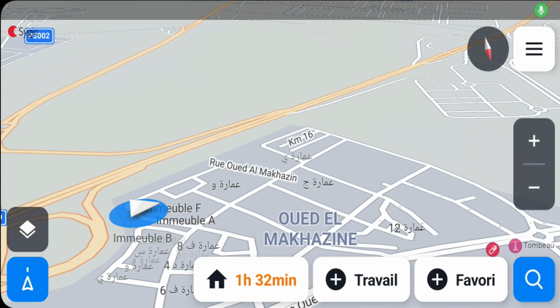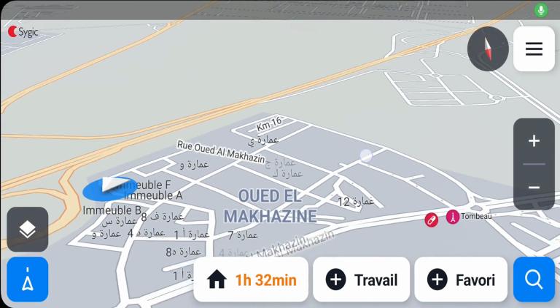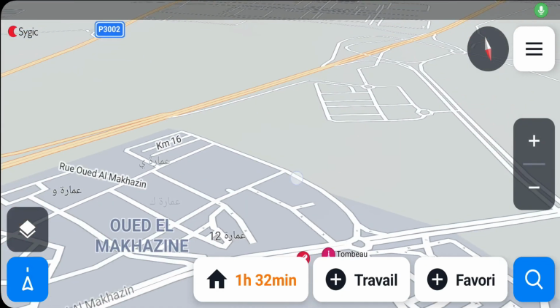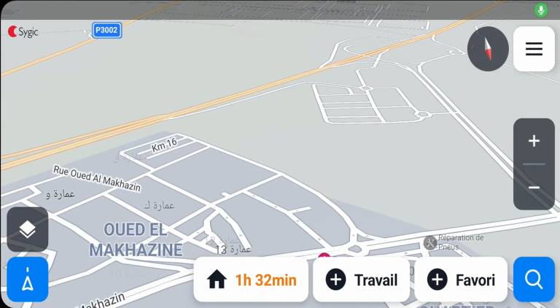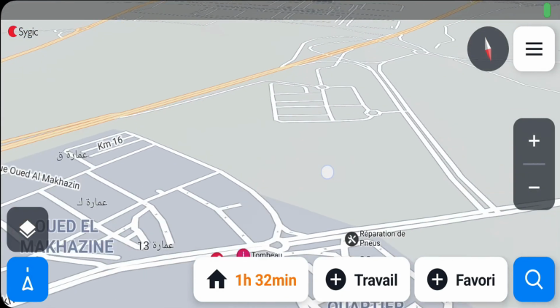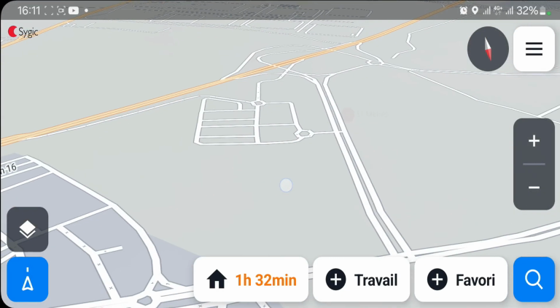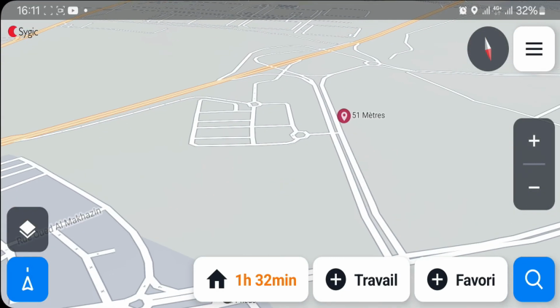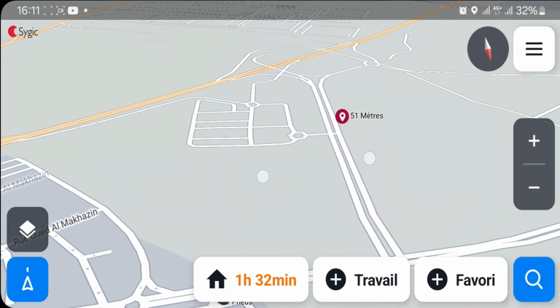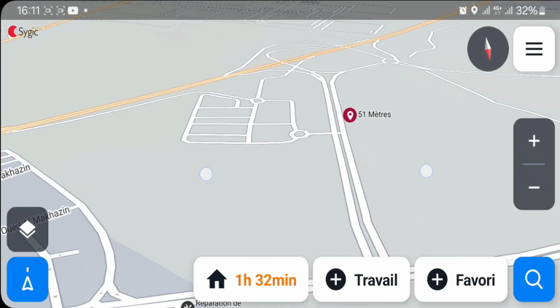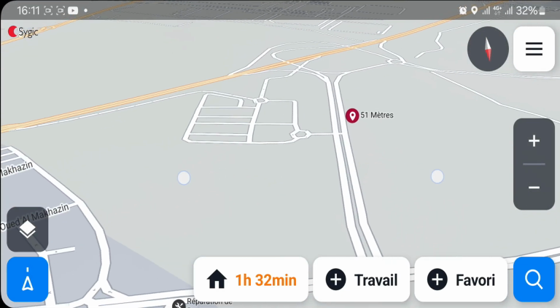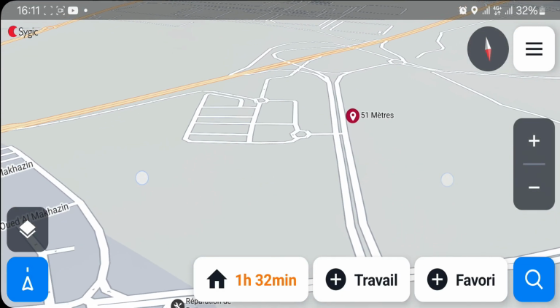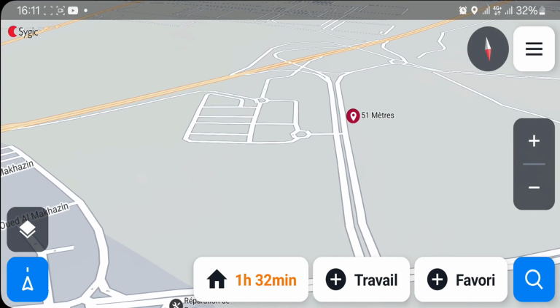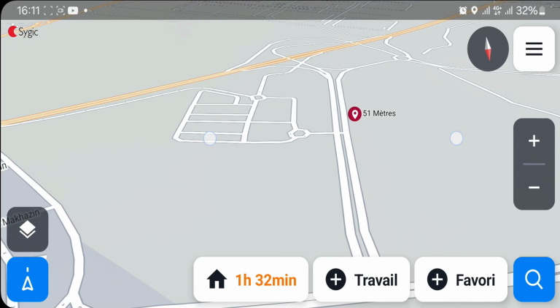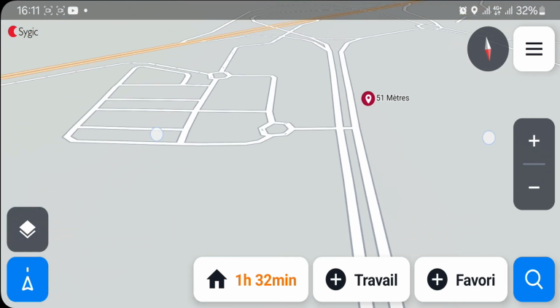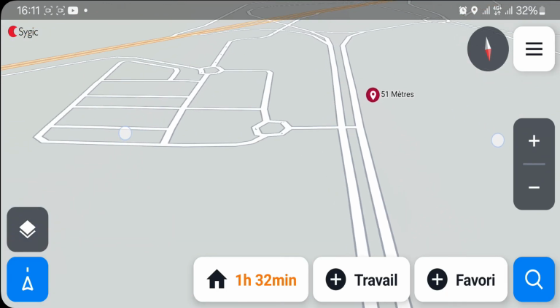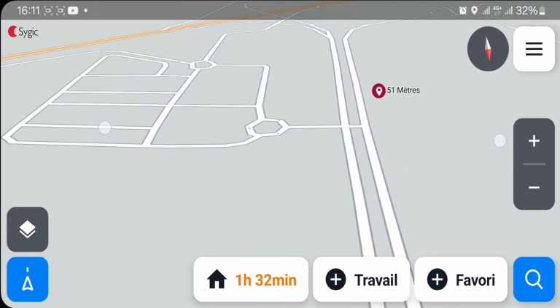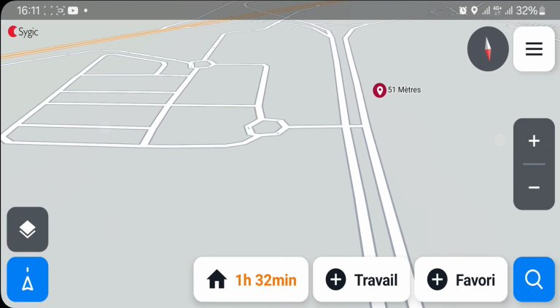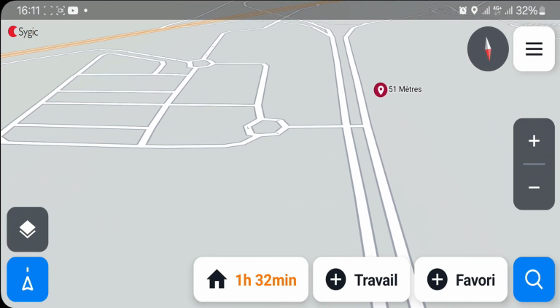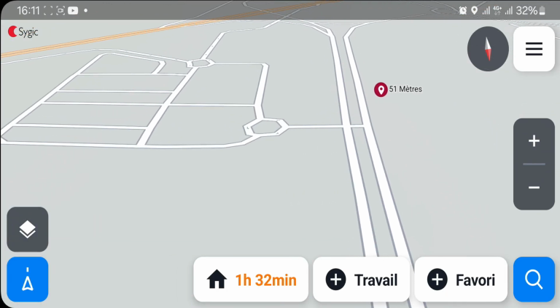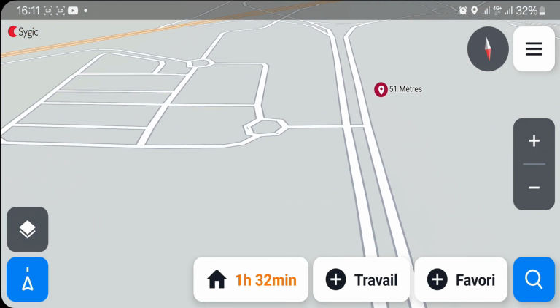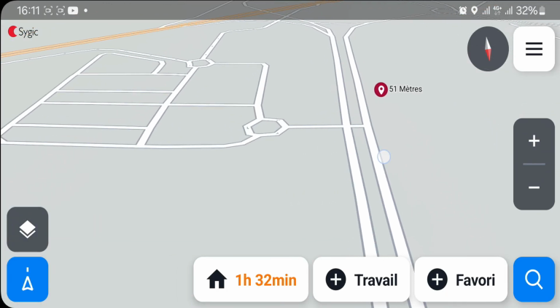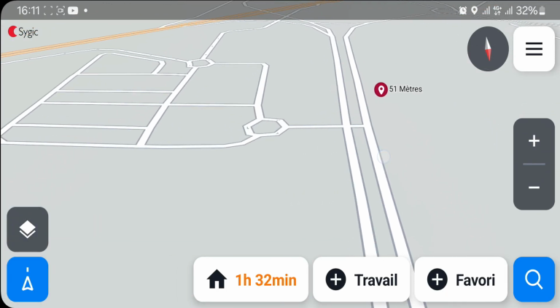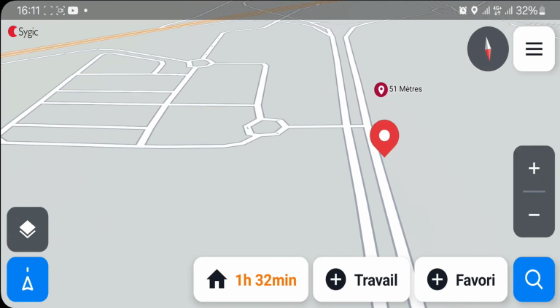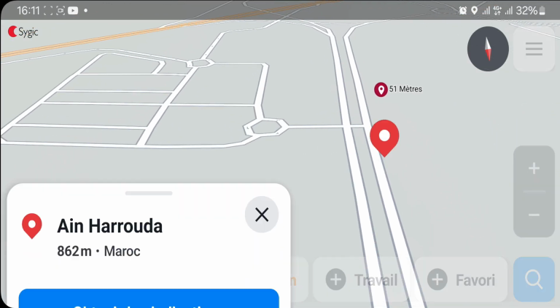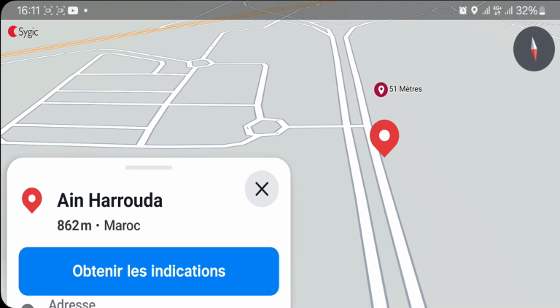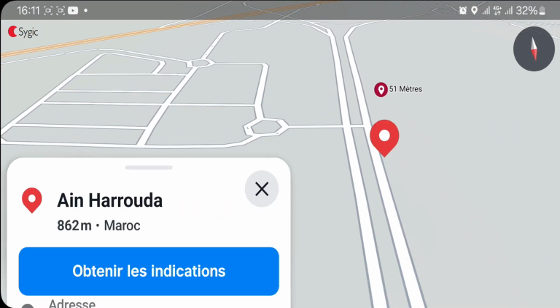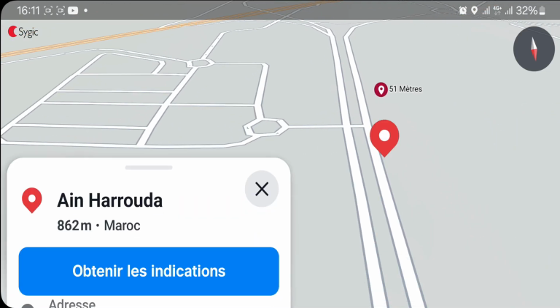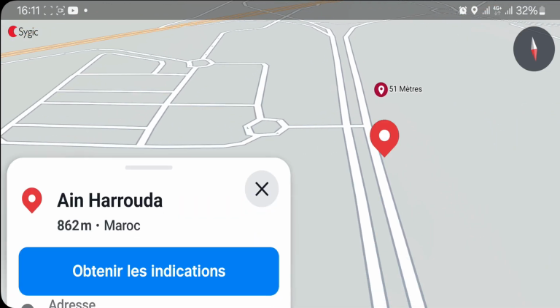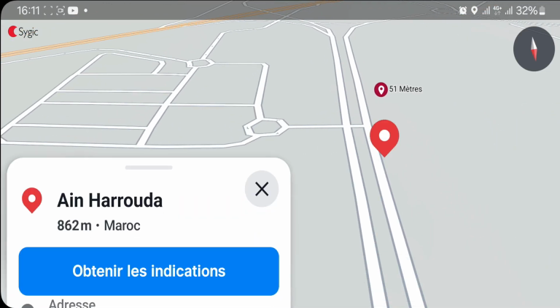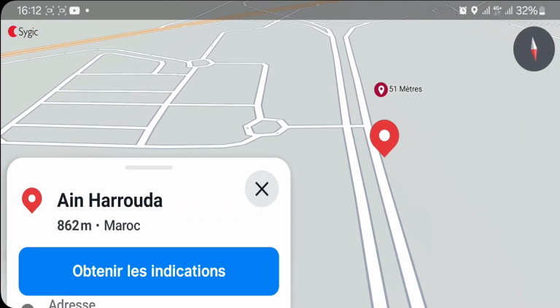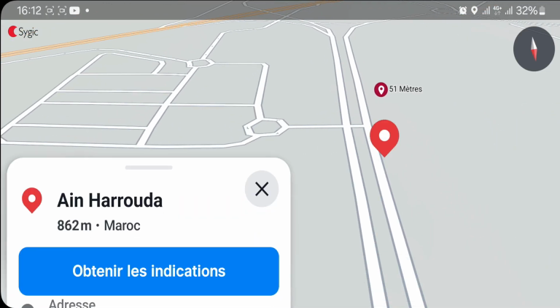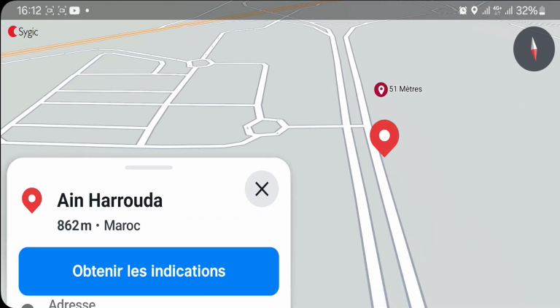Dans cette séquence, on va naviguer avec Sygic pour vous montrer à quoi ressemble la navigation avec le guidage vocal.